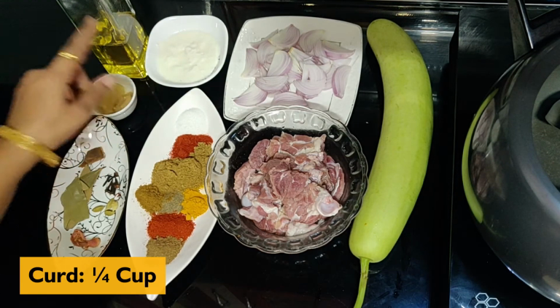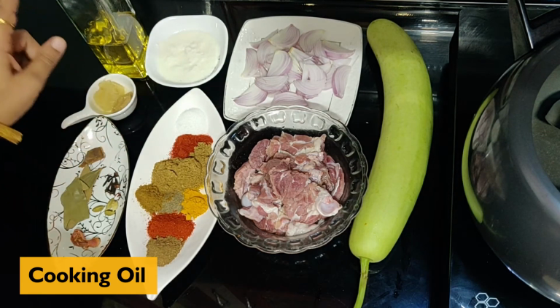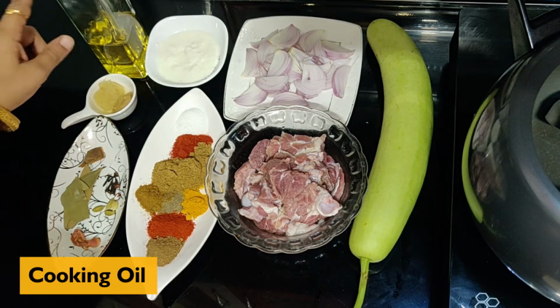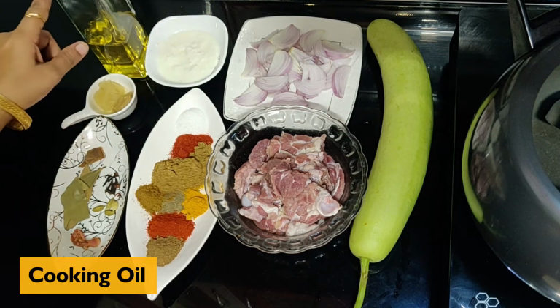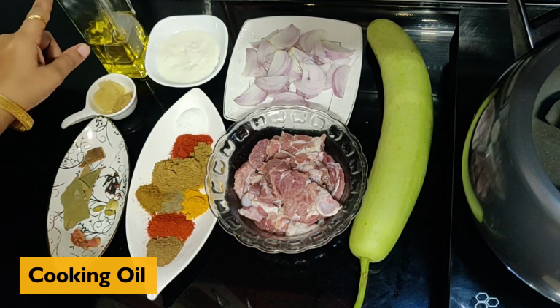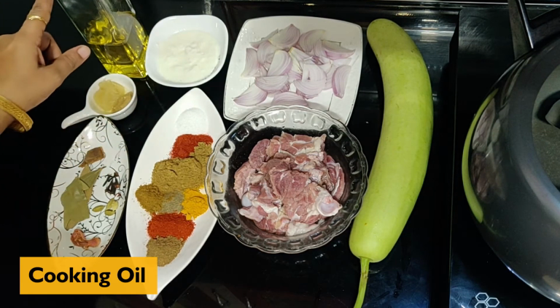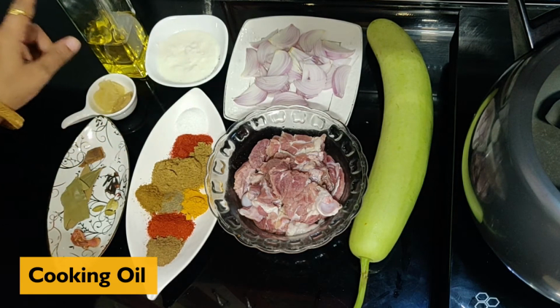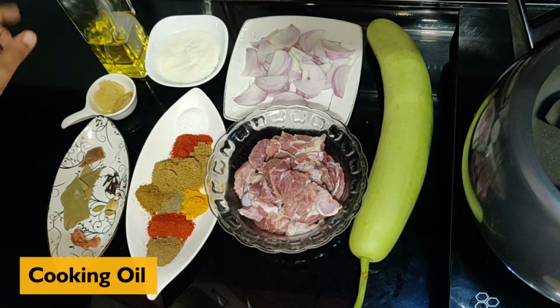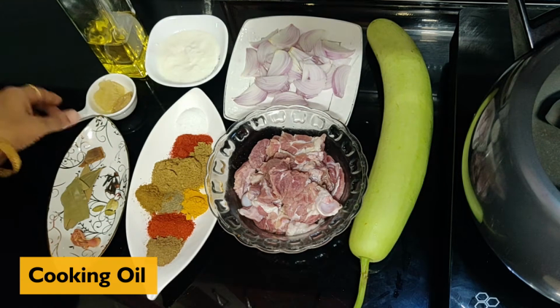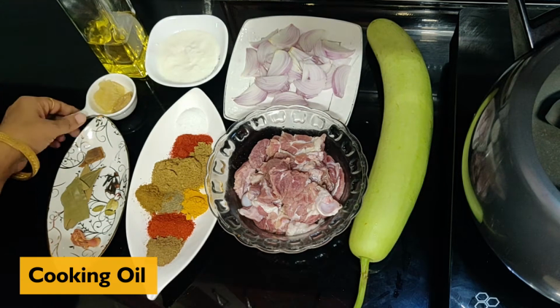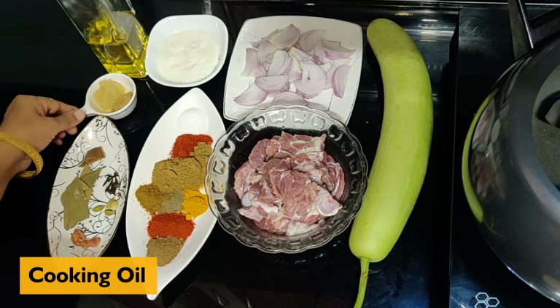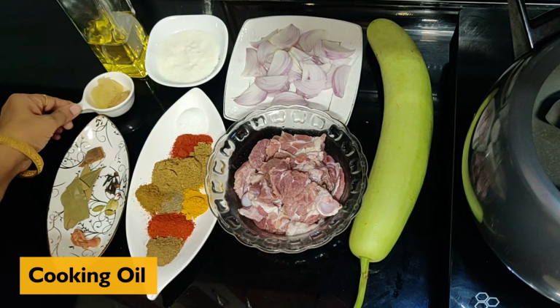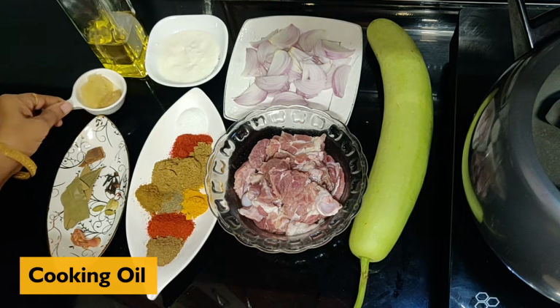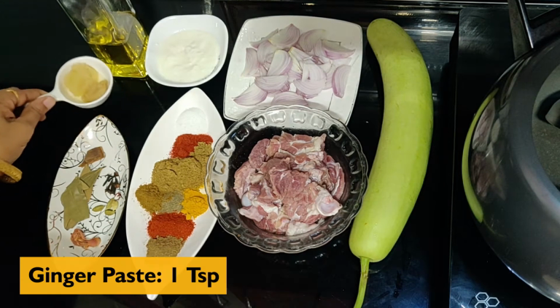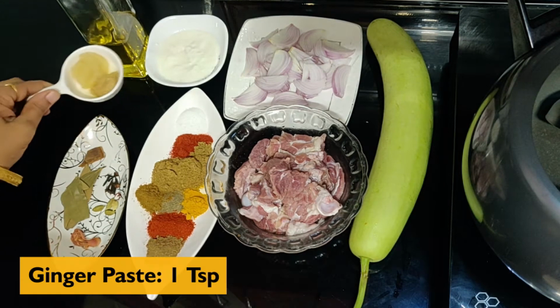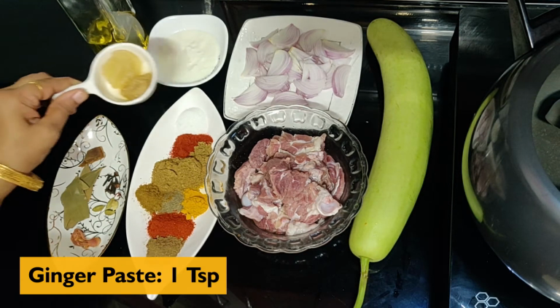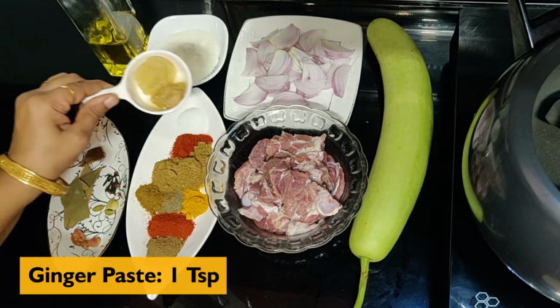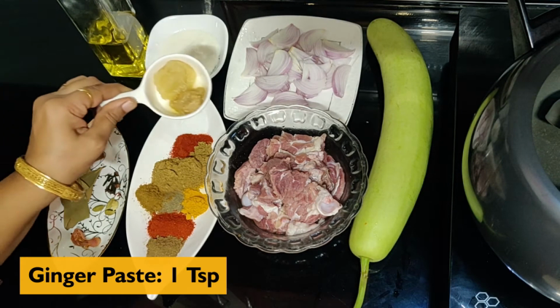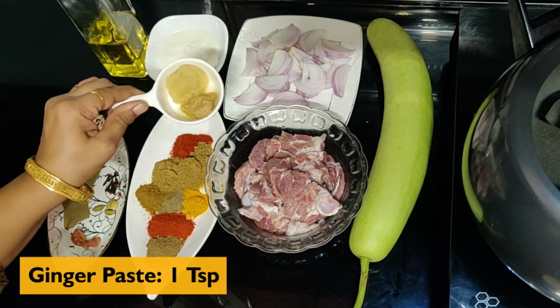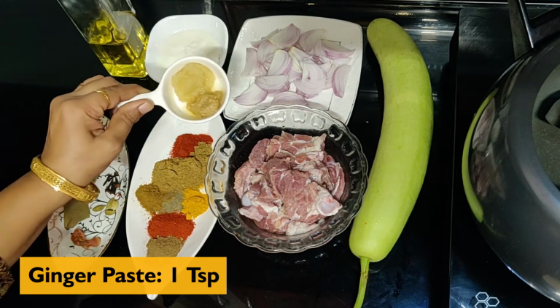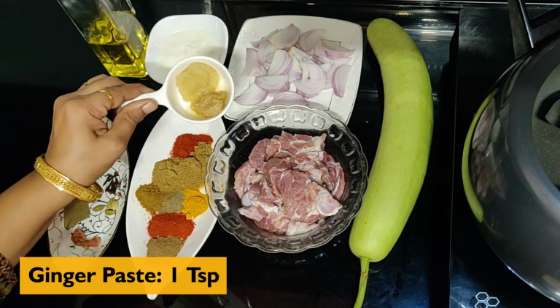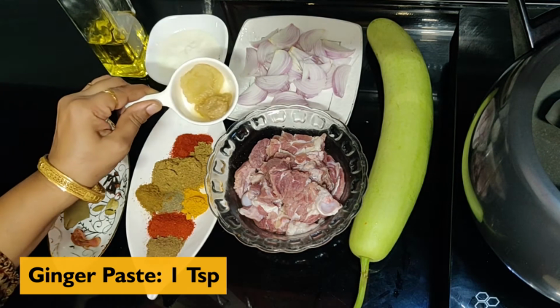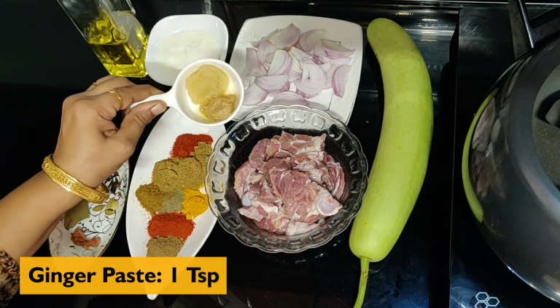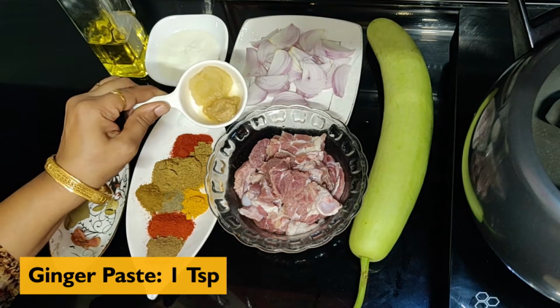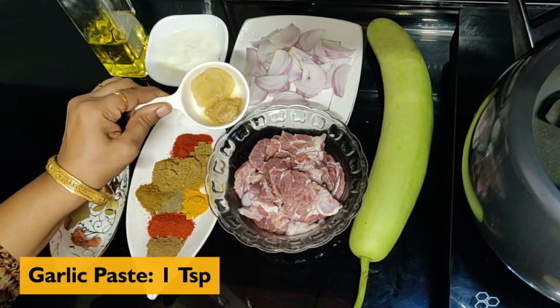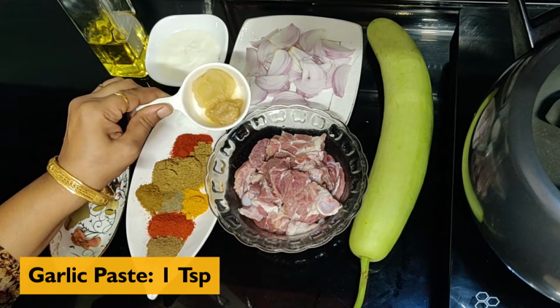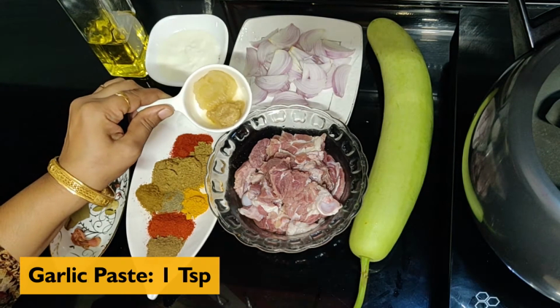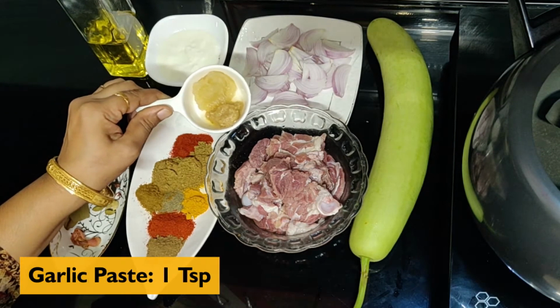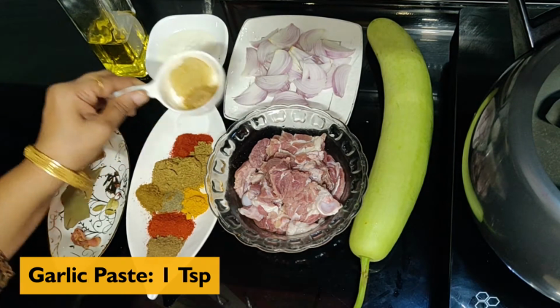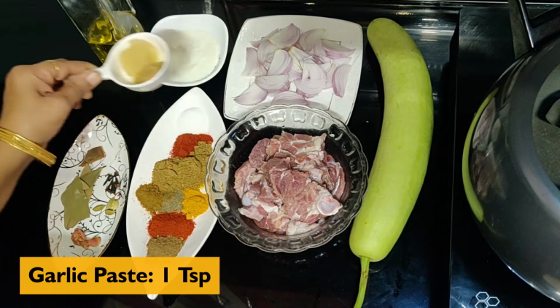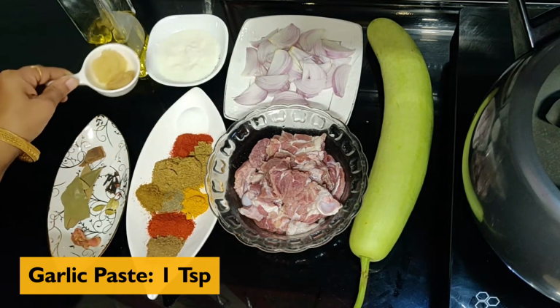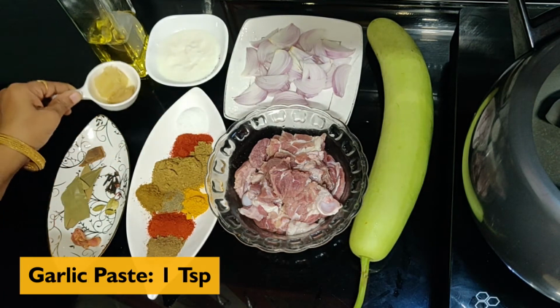We will need cooking oil, ginger paste, and garlic paste.